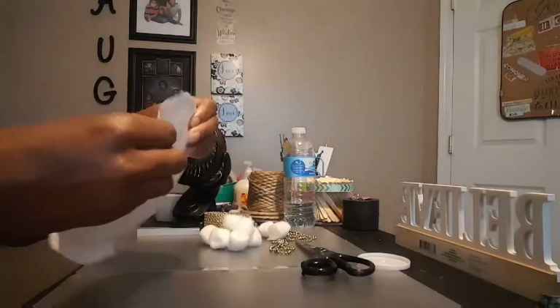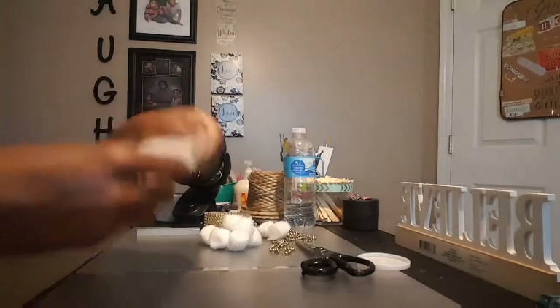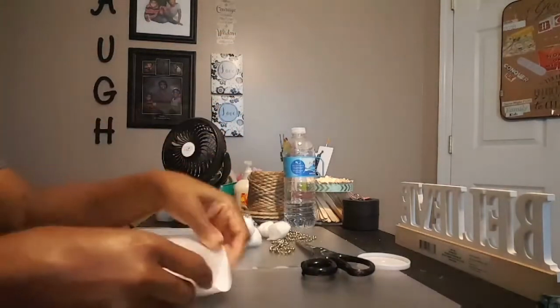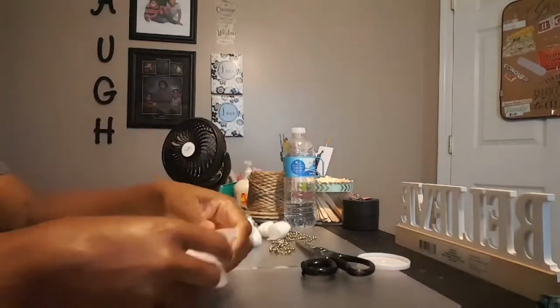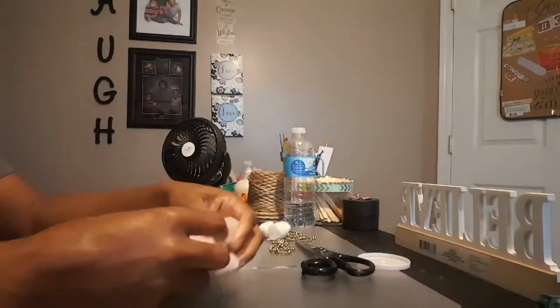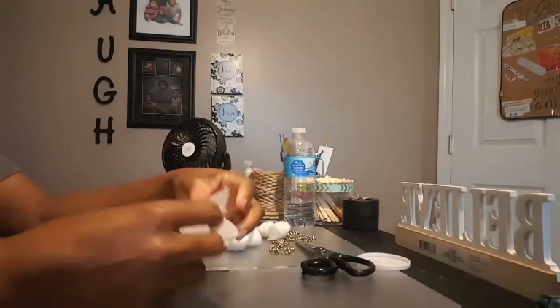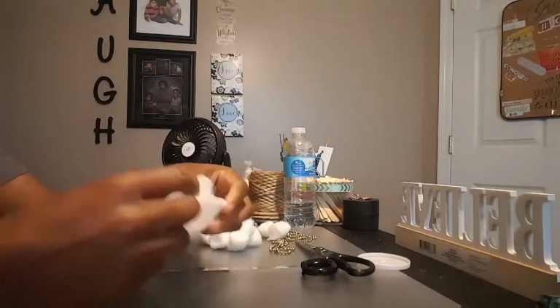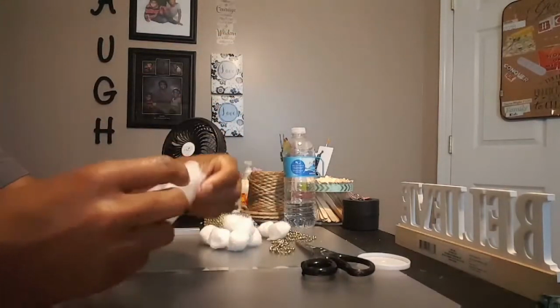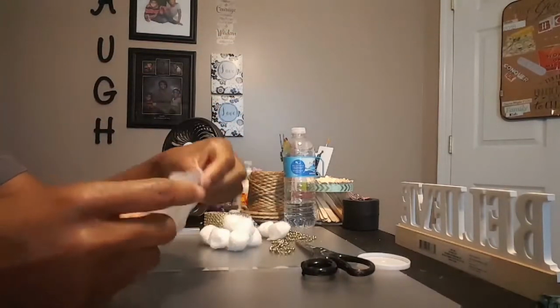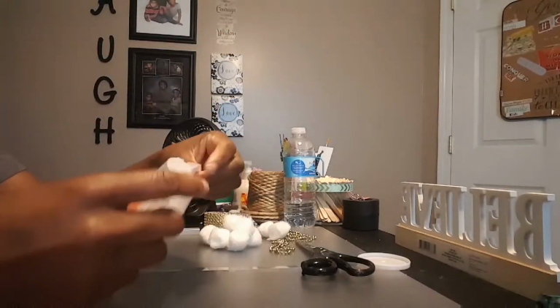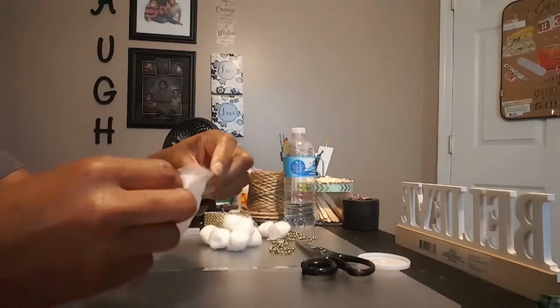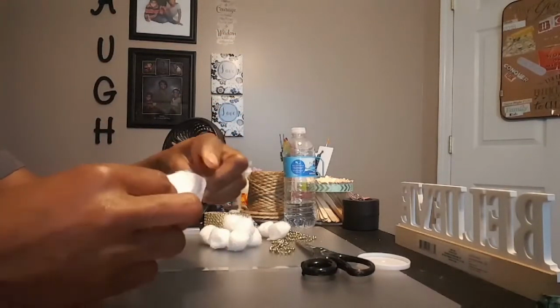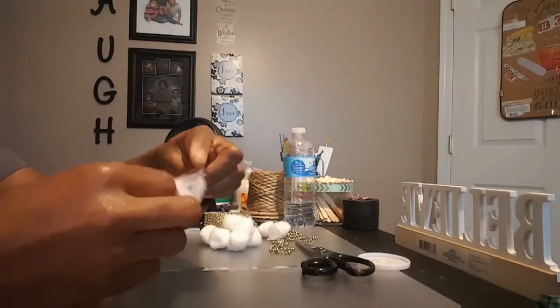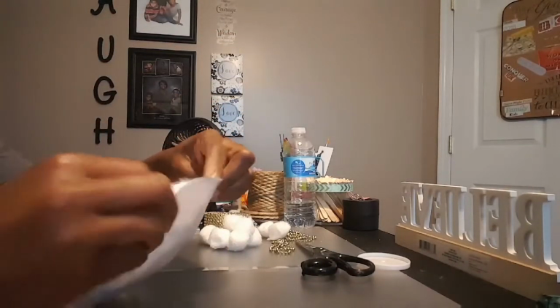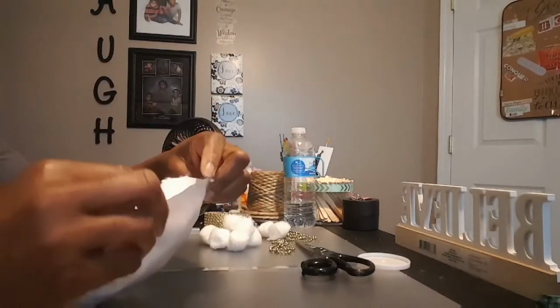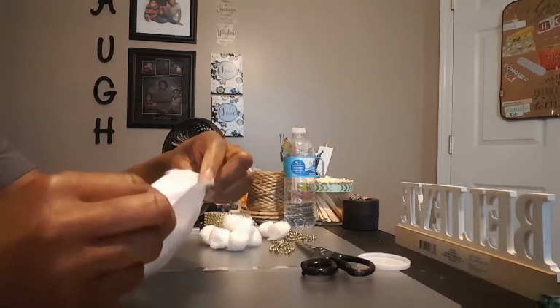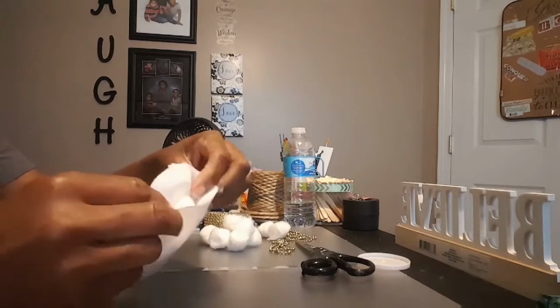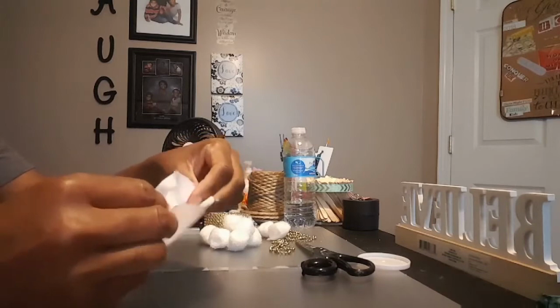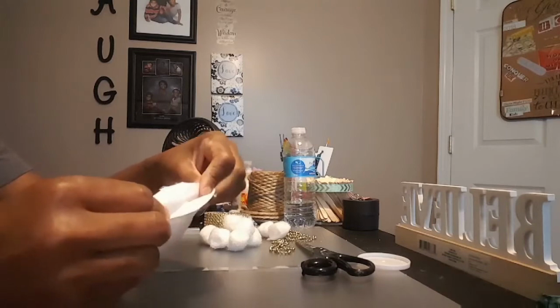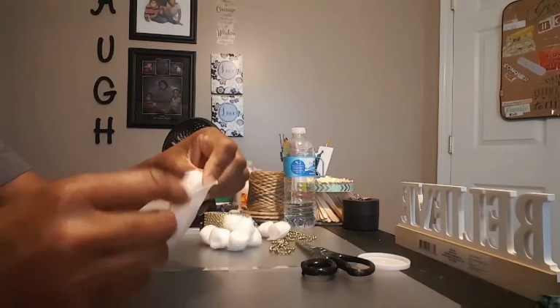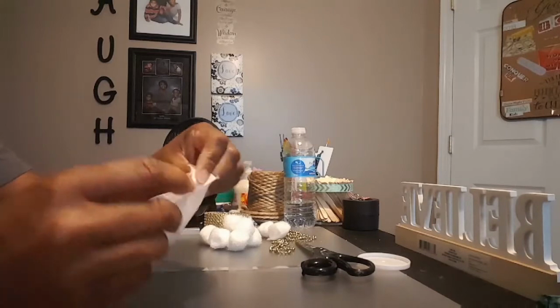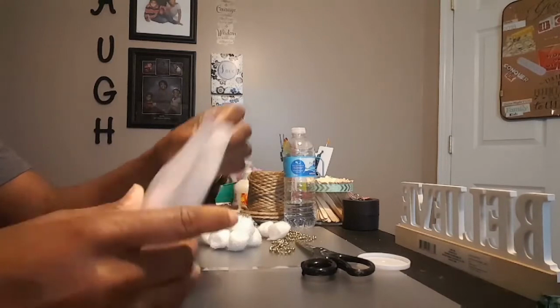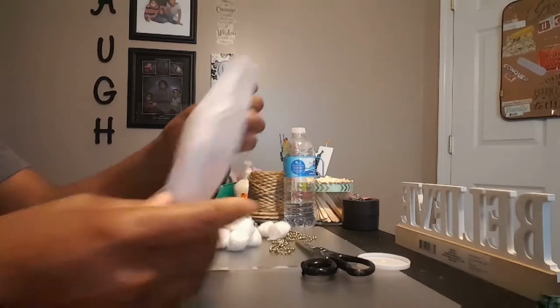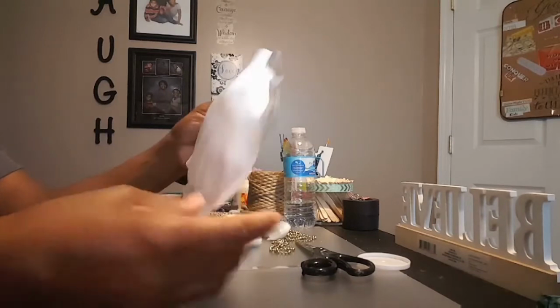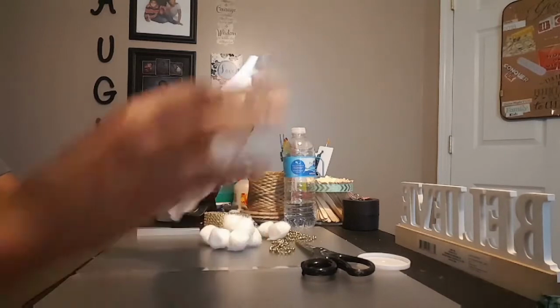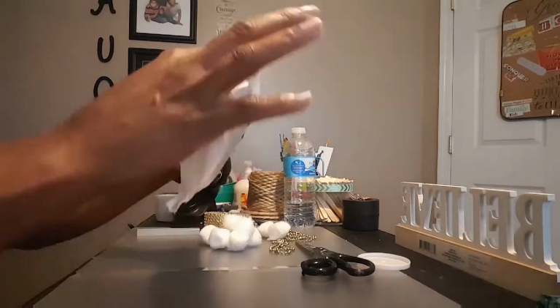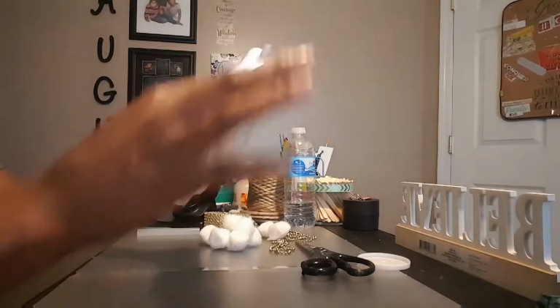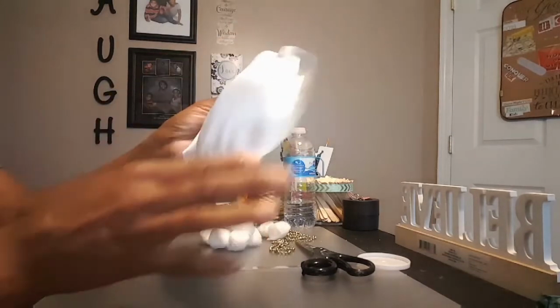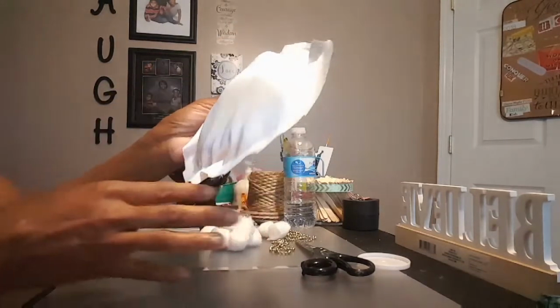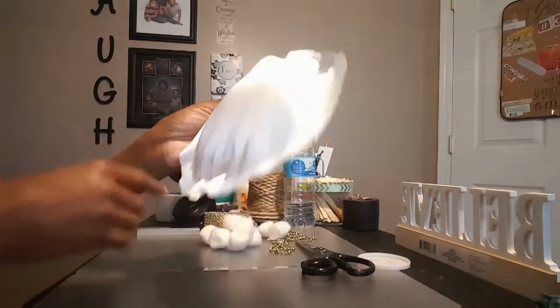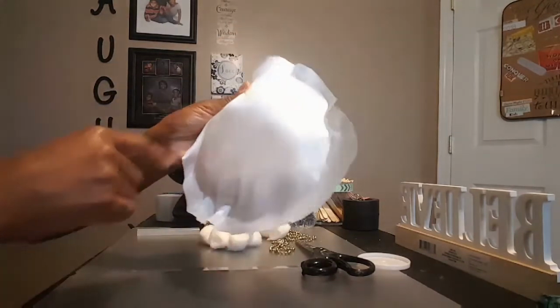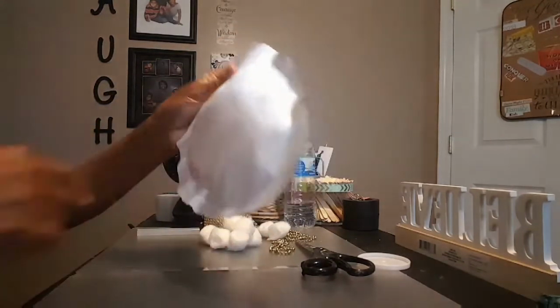I'm going to glue this in, then I'm going to cut the excess off and I'll be back.